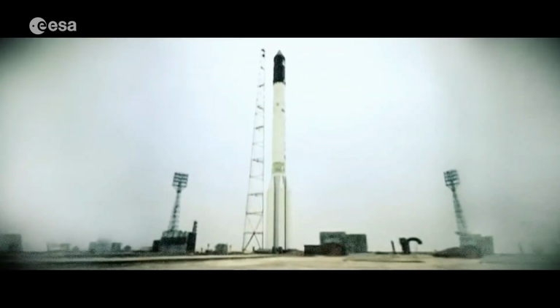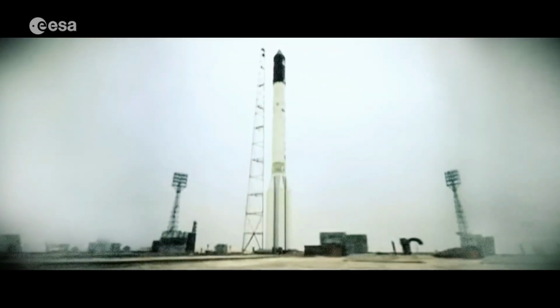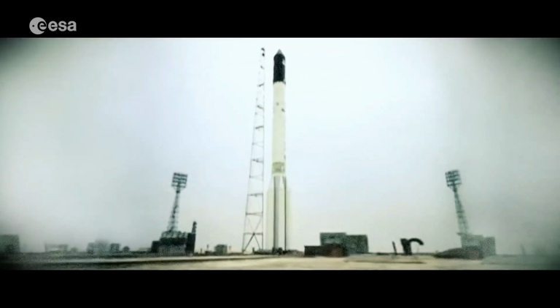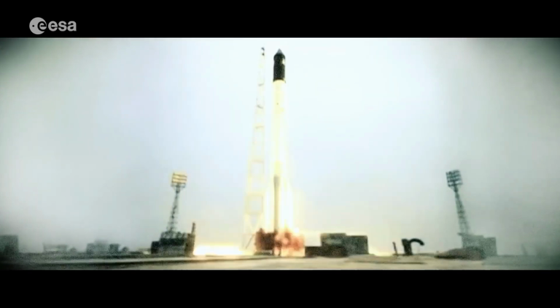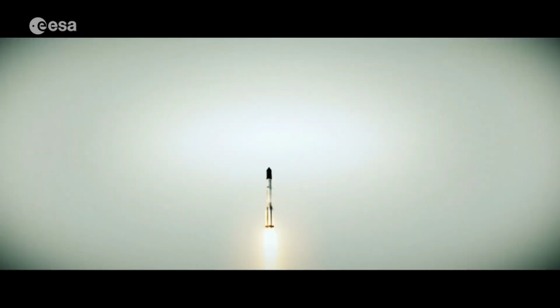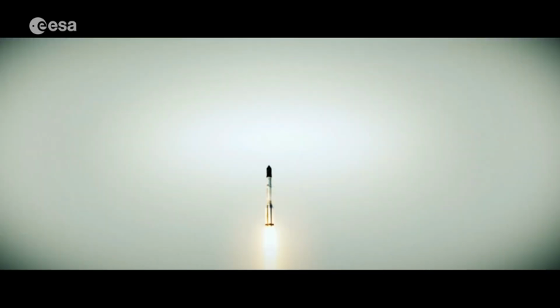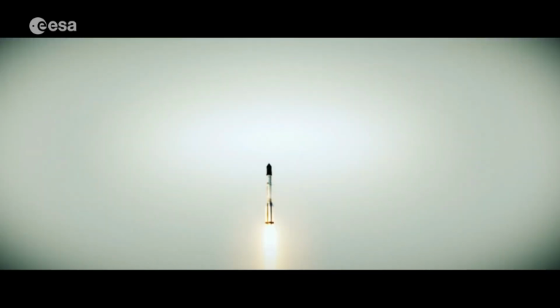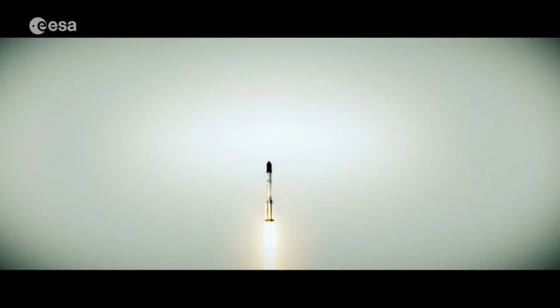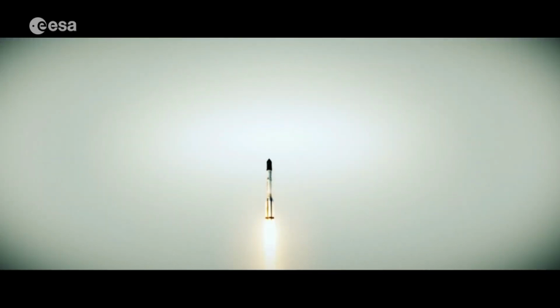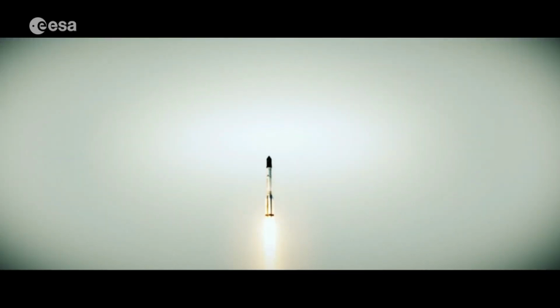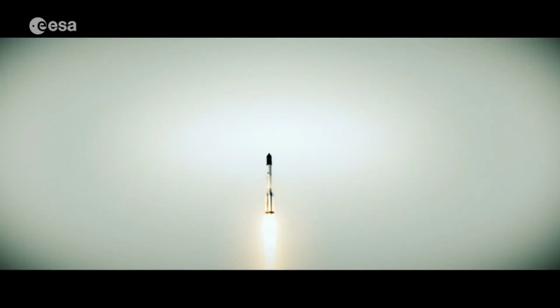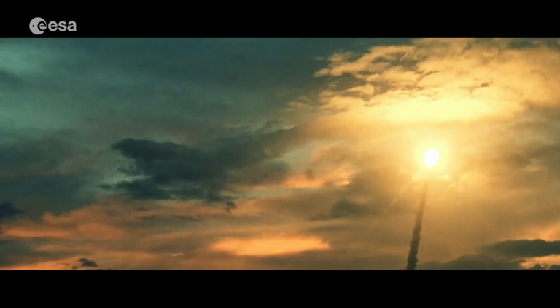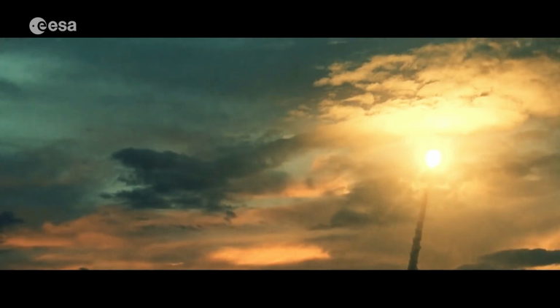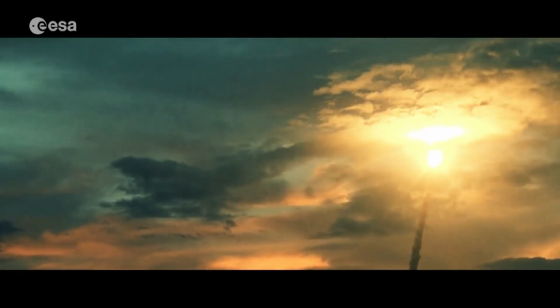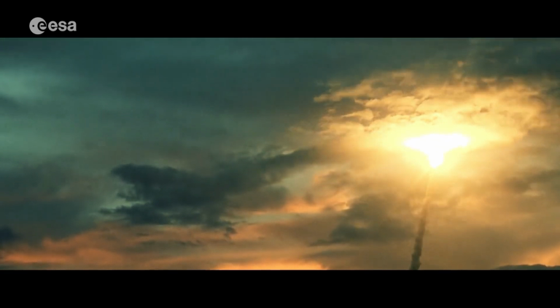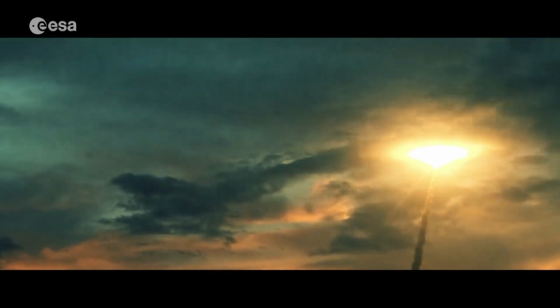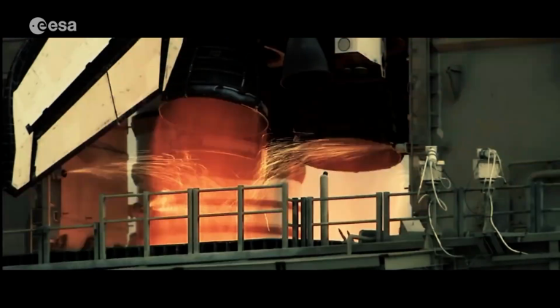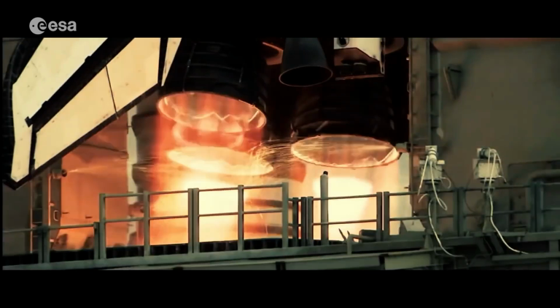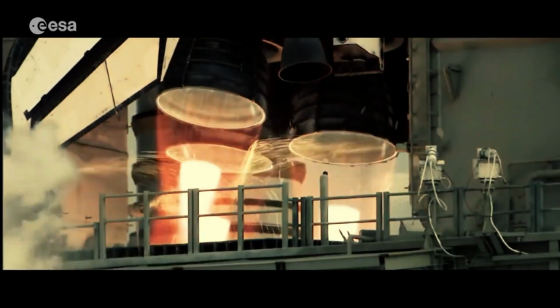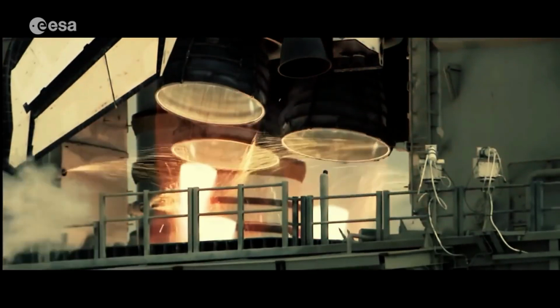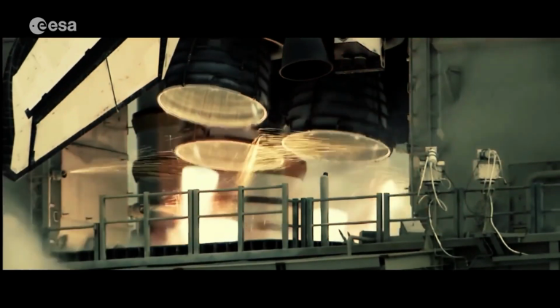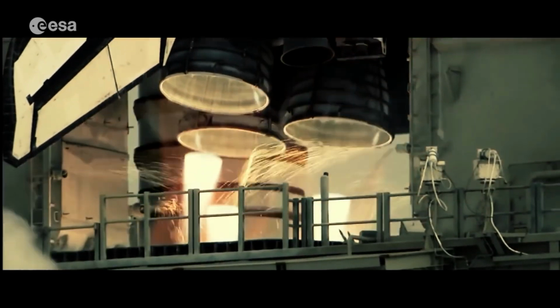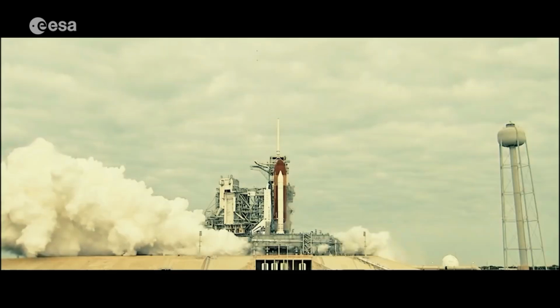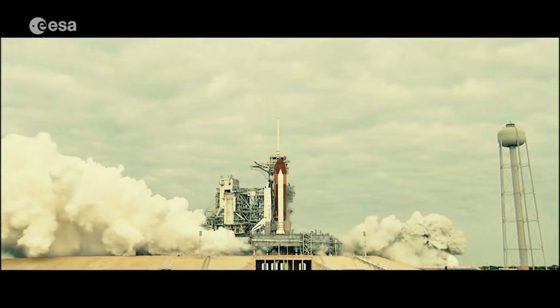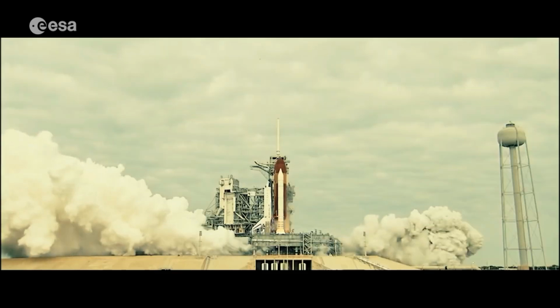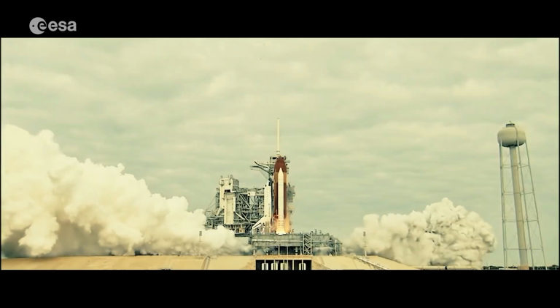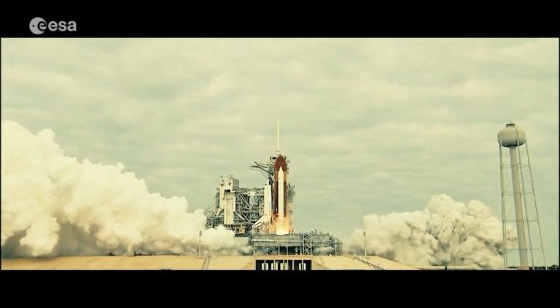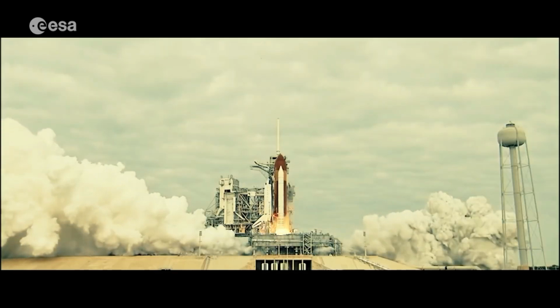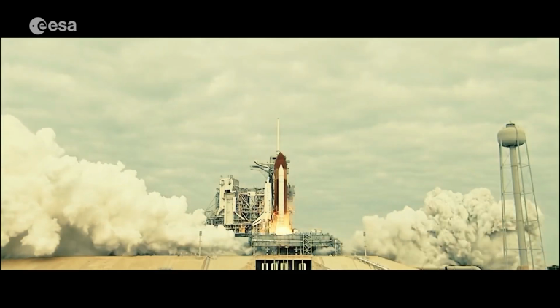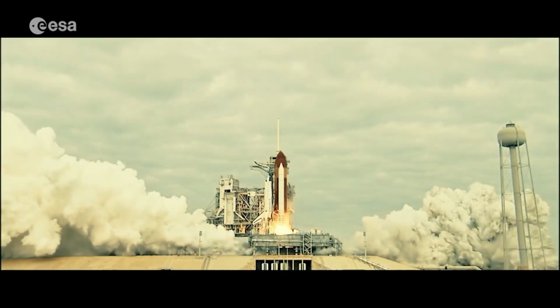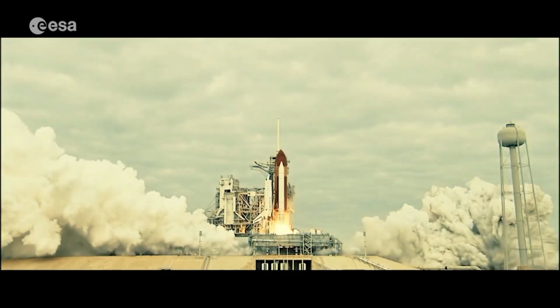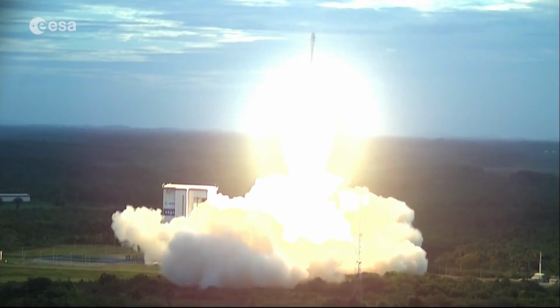Traditionally, rockets are fueled by a chemical reaction that creates a thrust that pushes them upwards. Let's investigate how this works.